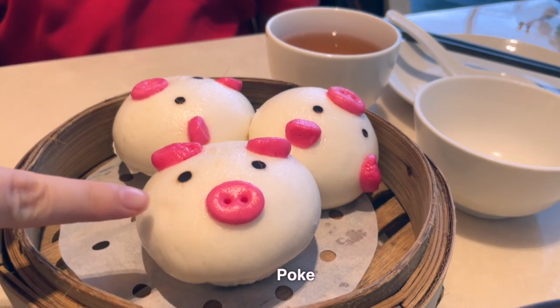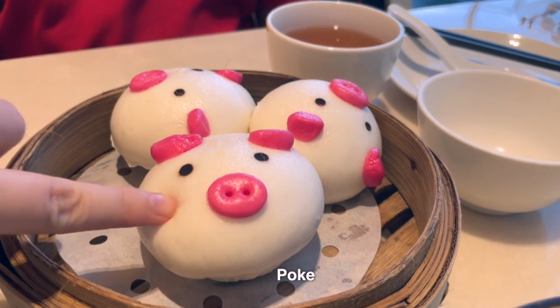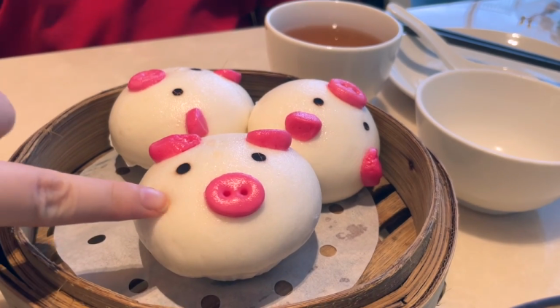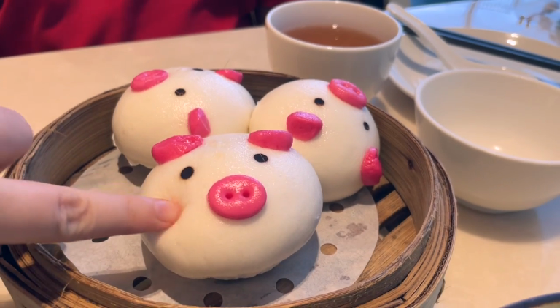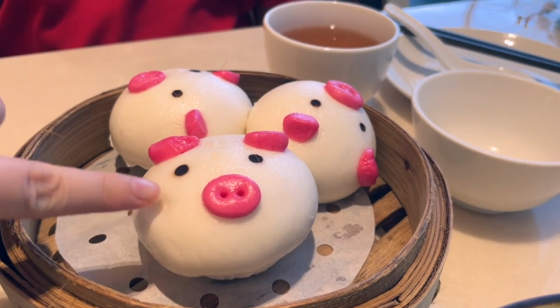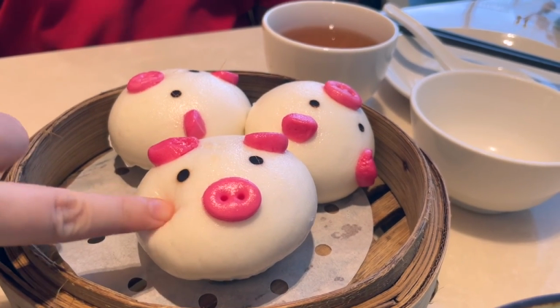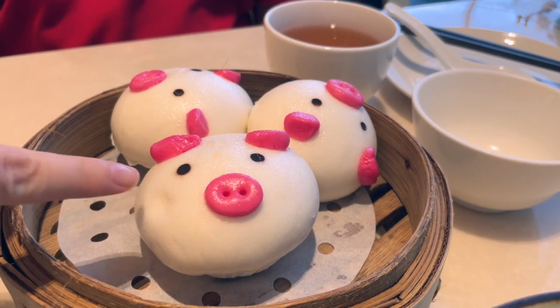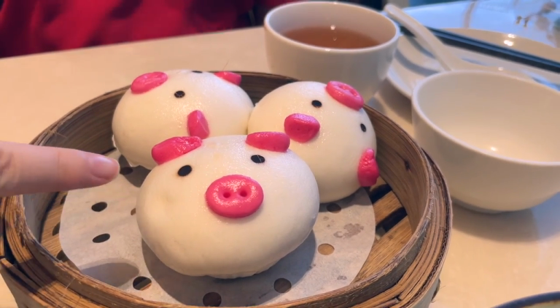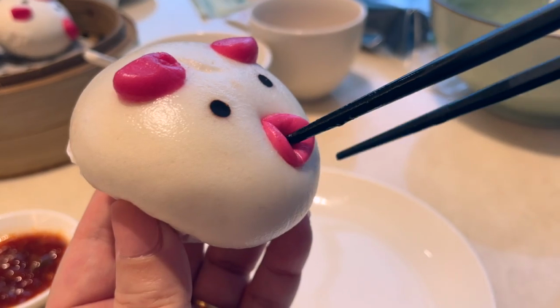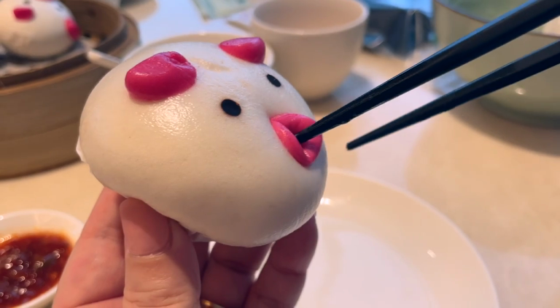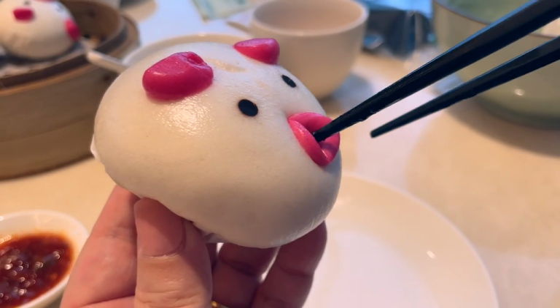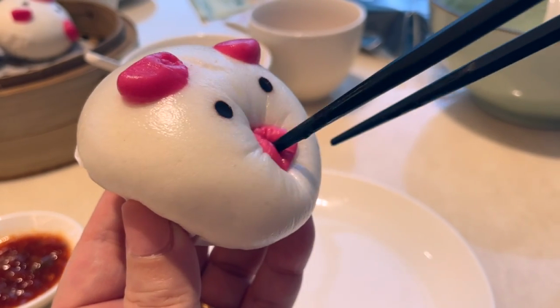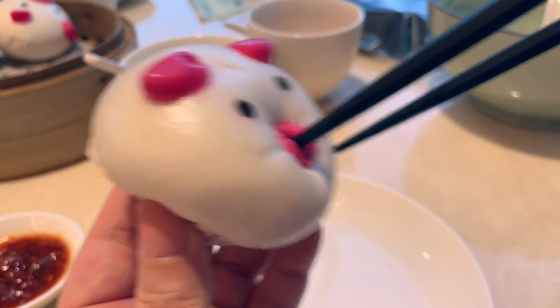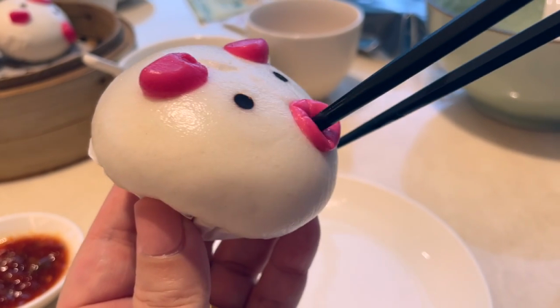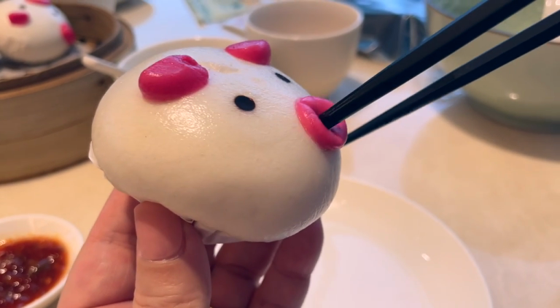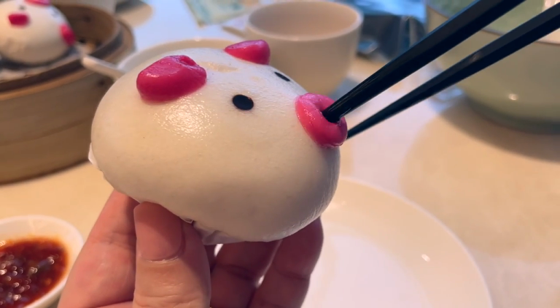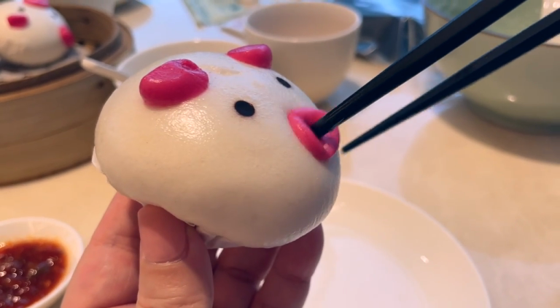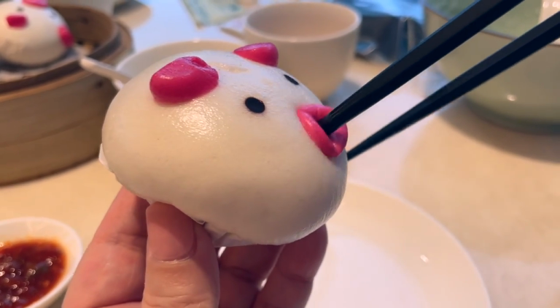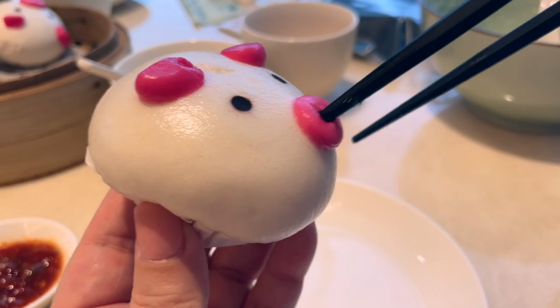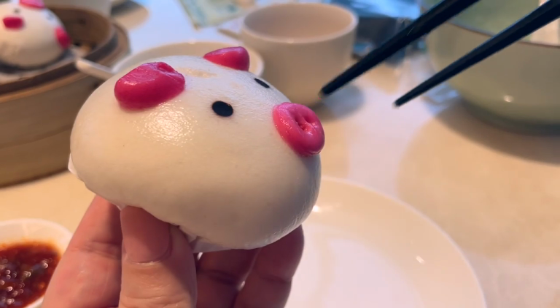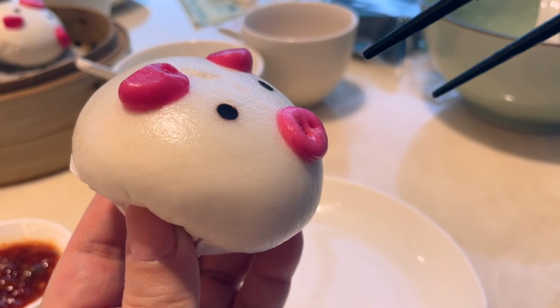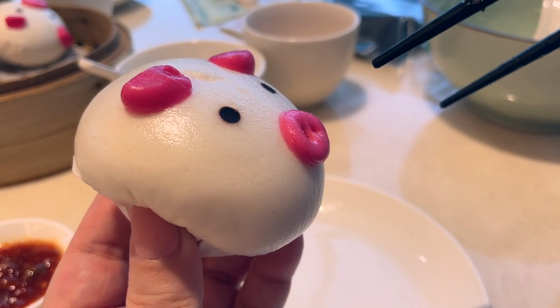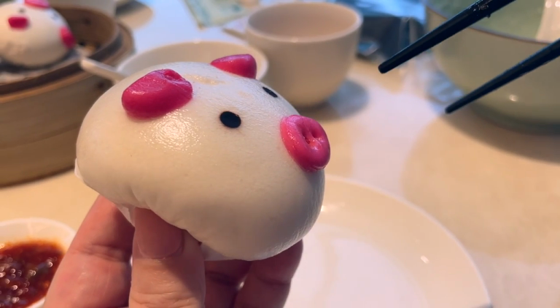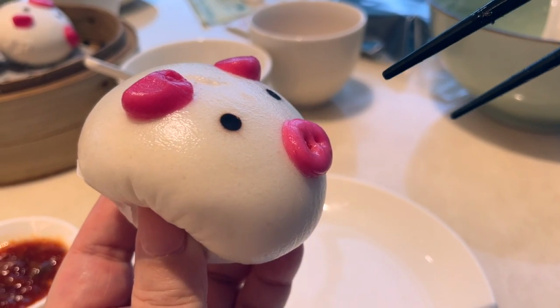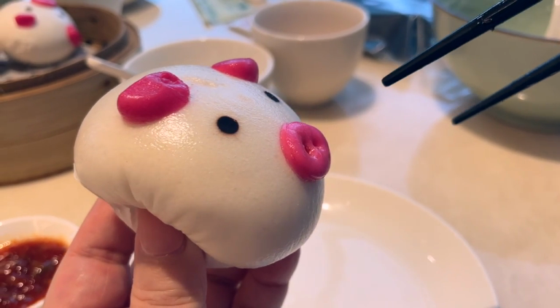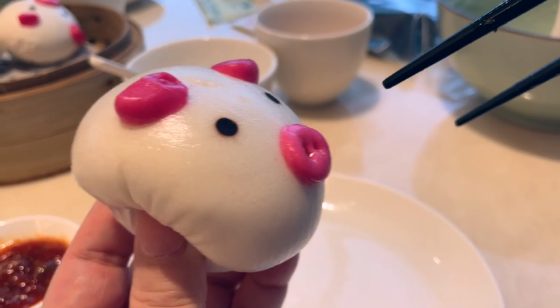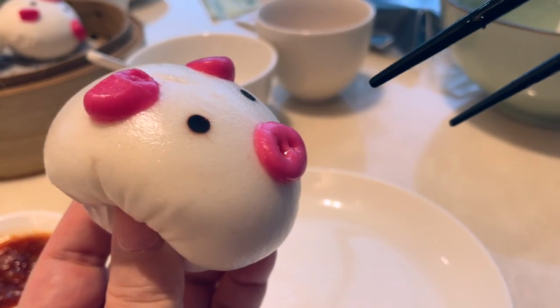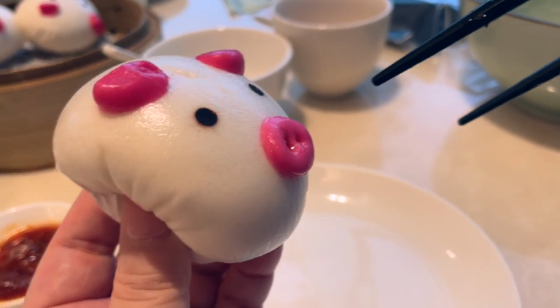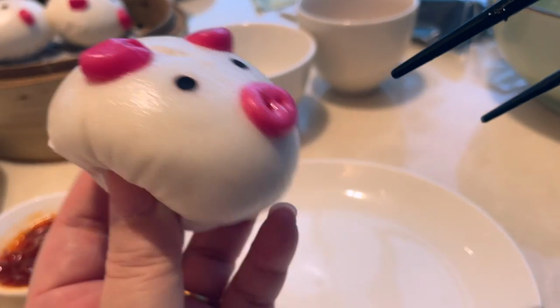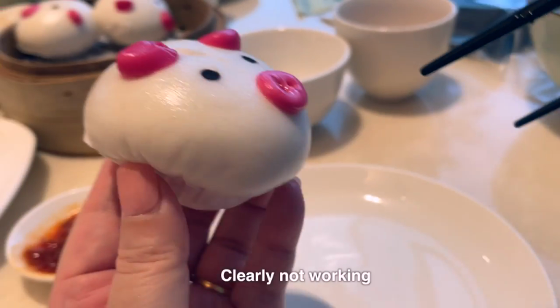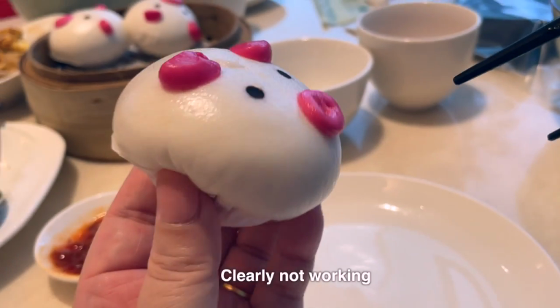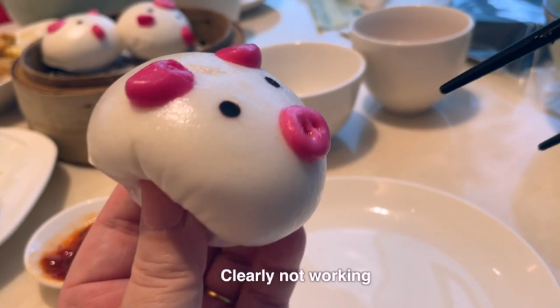This is the Liu Xia Bao and here we are trying to get an Instagram-worthy photo with the Liu Xia flowing out.